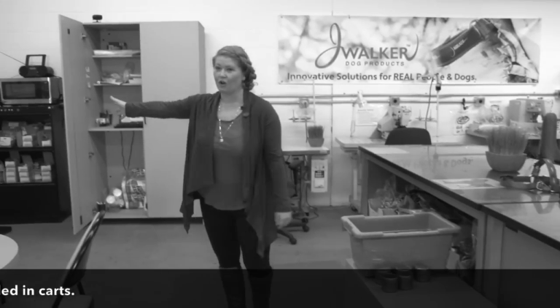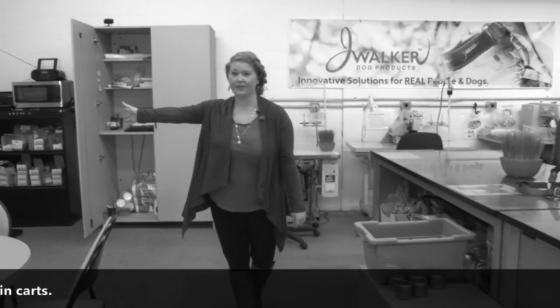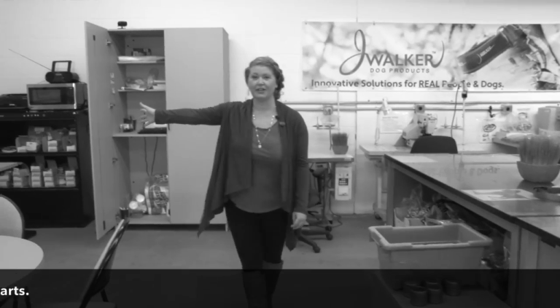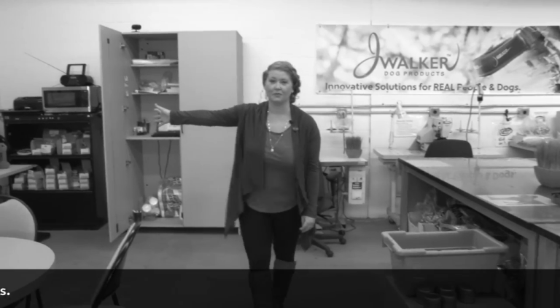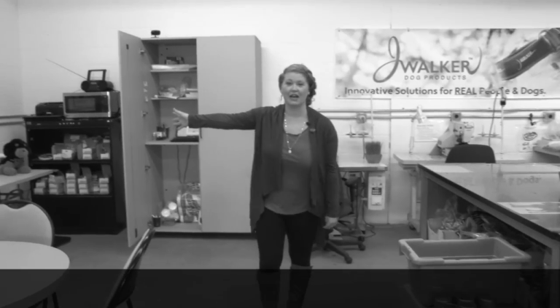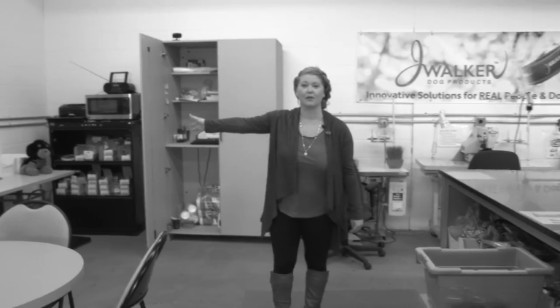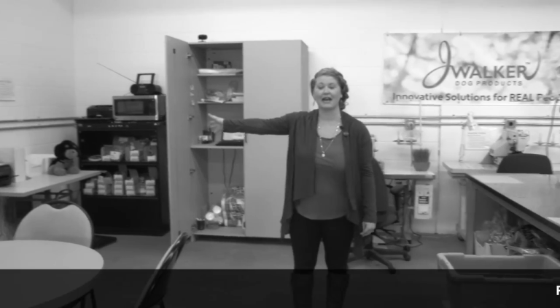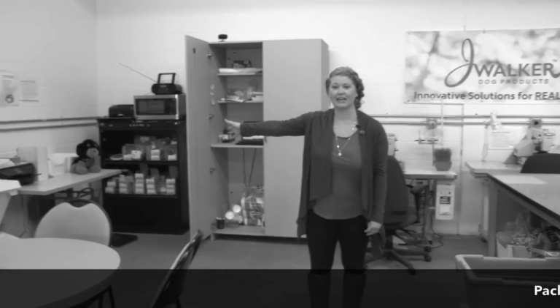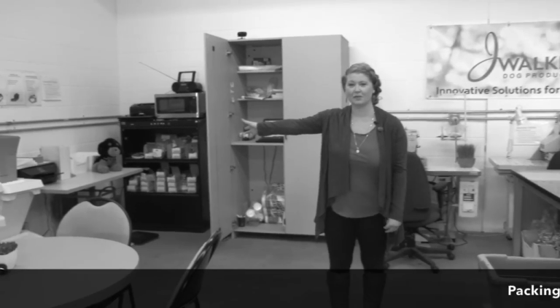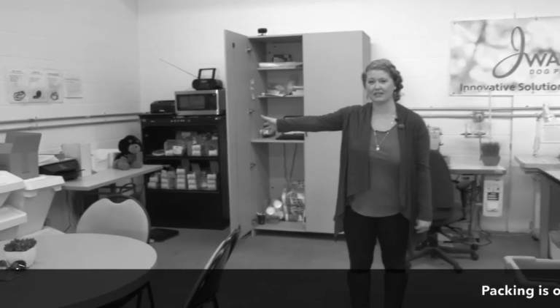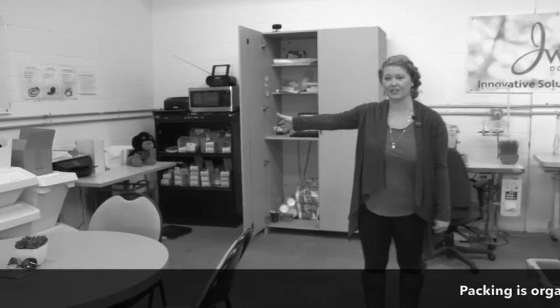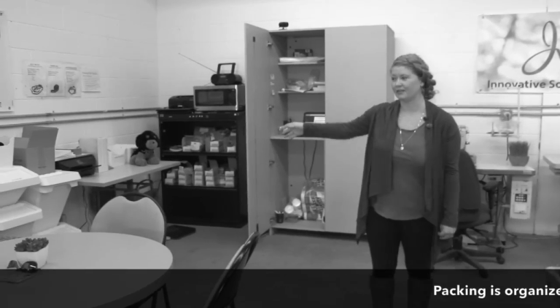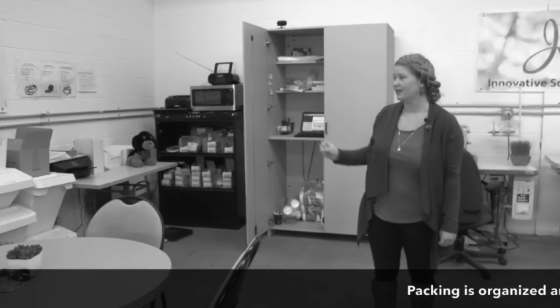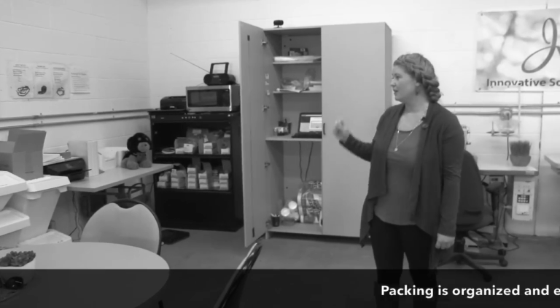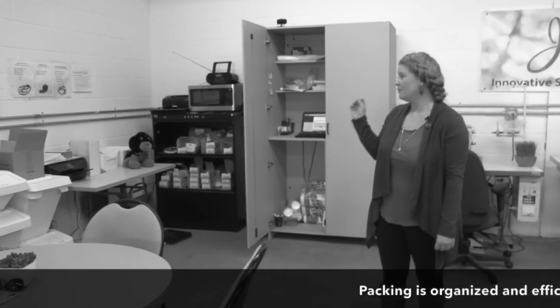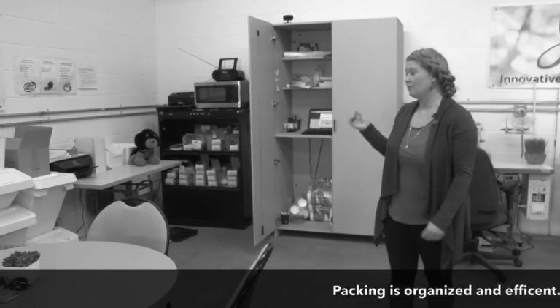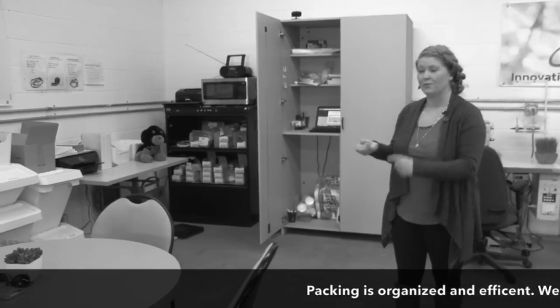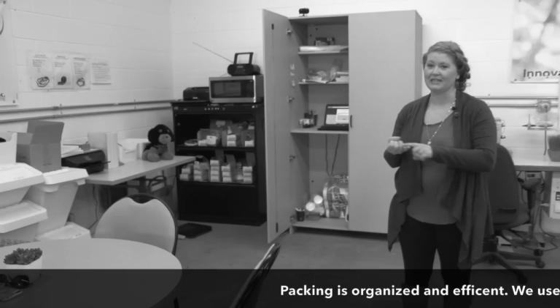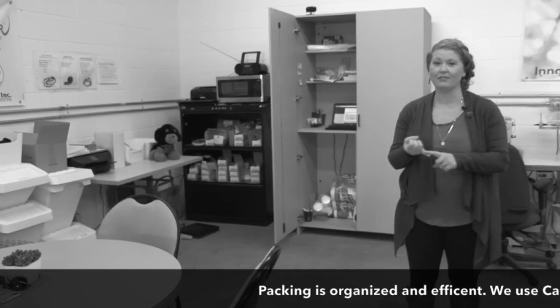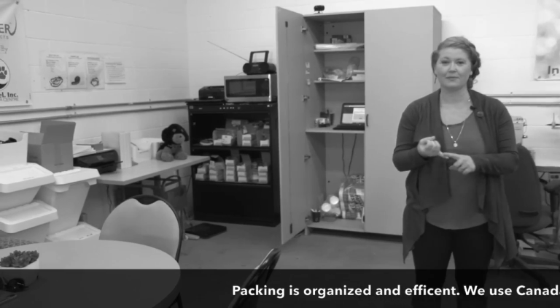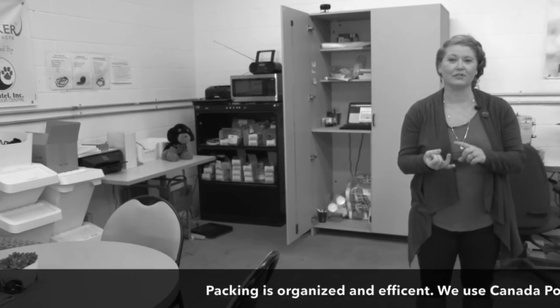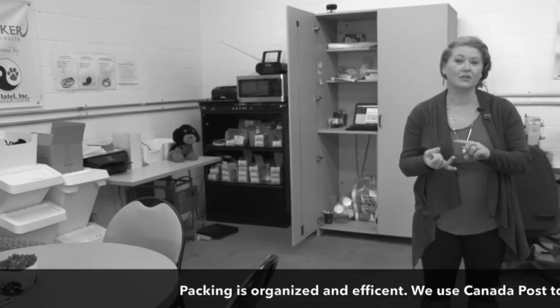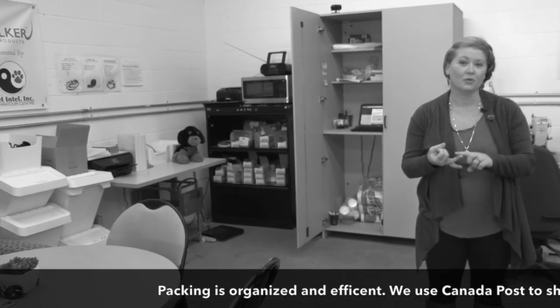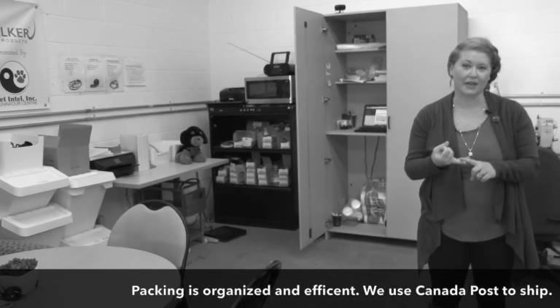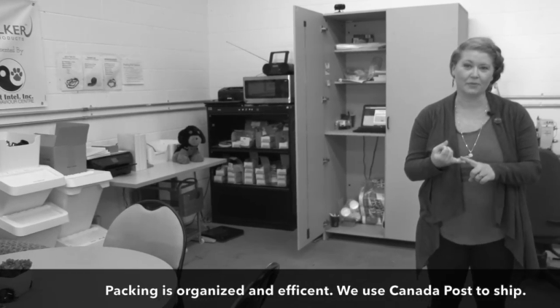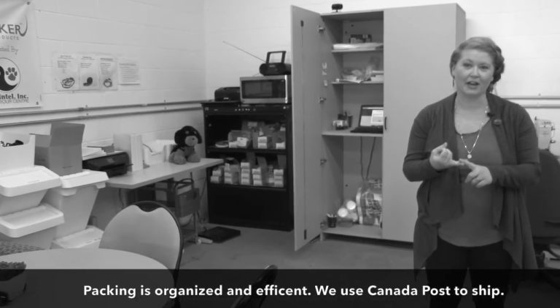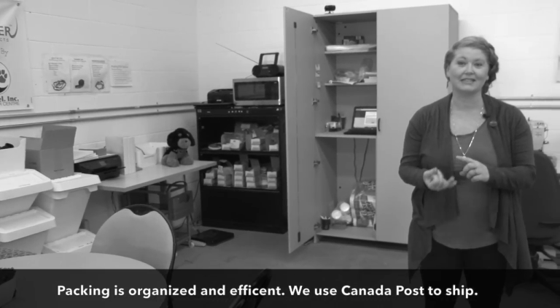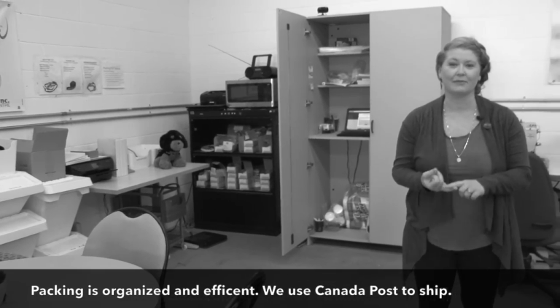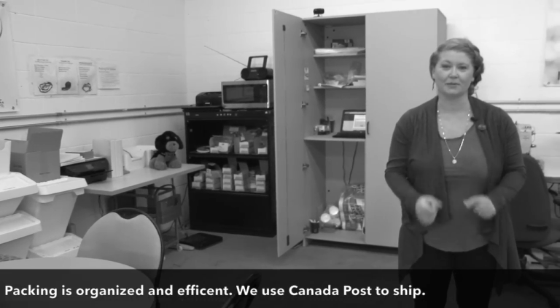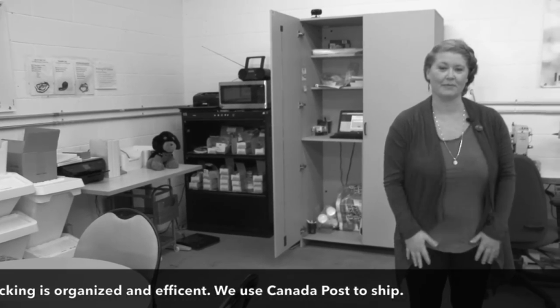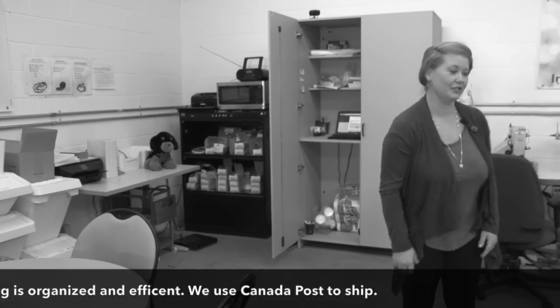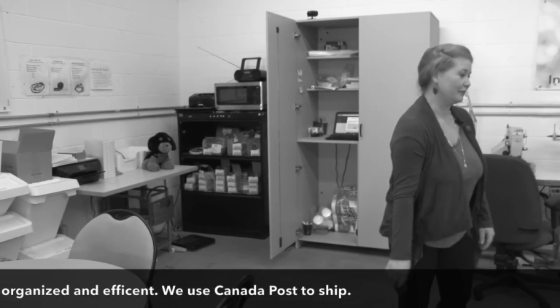Over here we have our packing and shipping station. We print out labels, we weigh the product, and we ship them out to you.